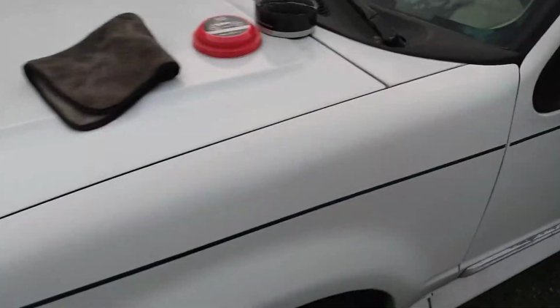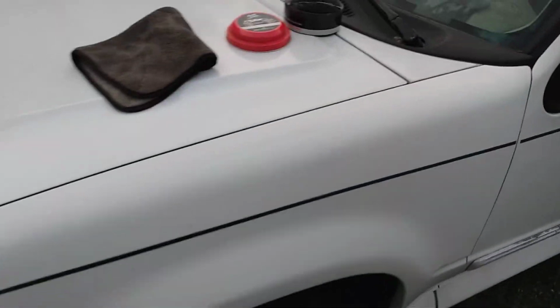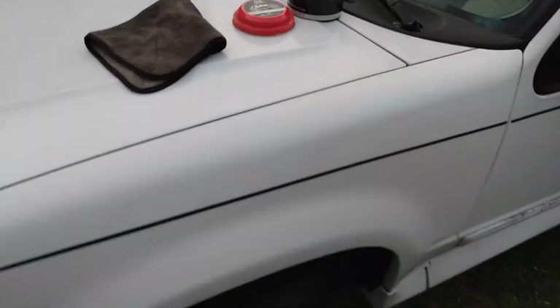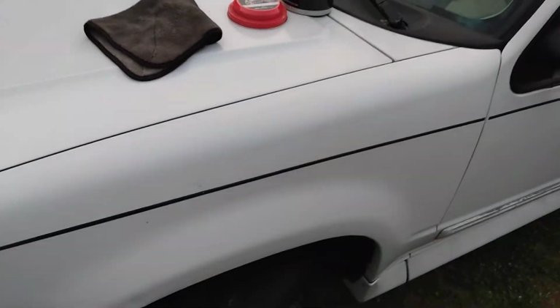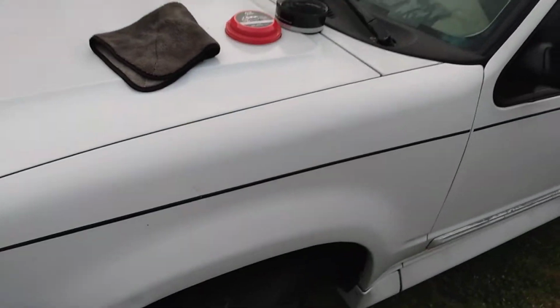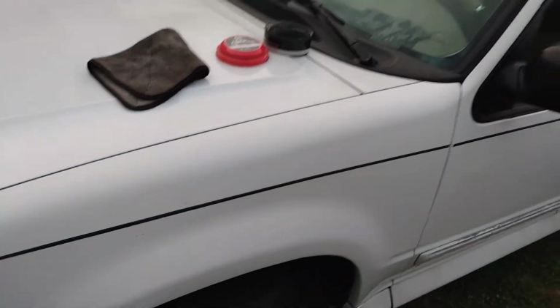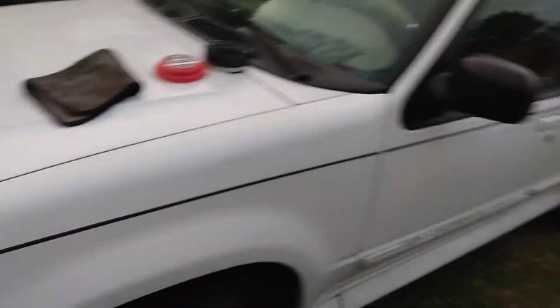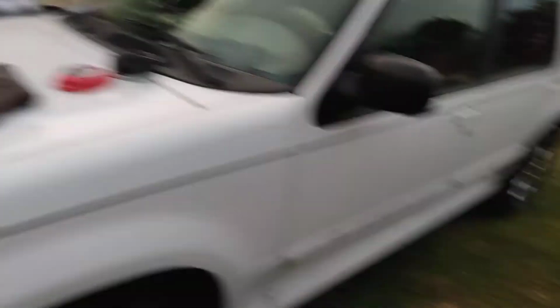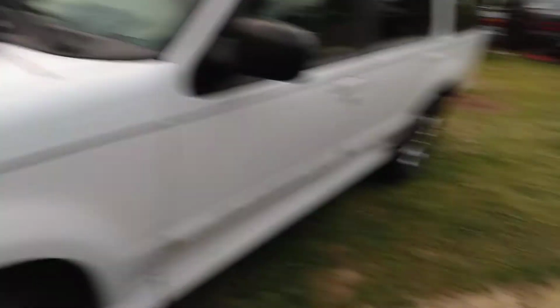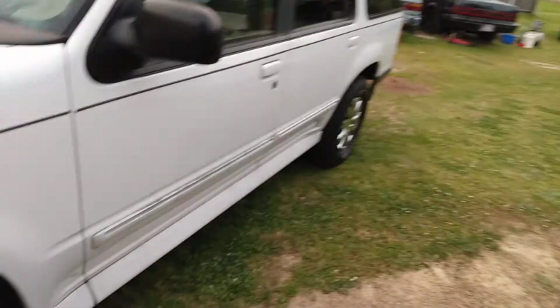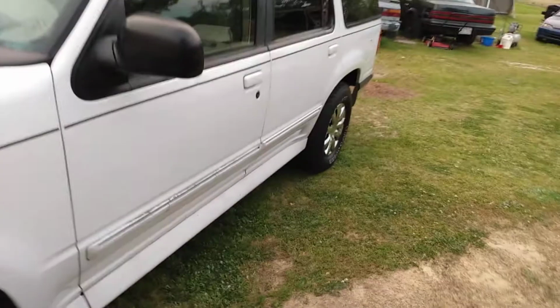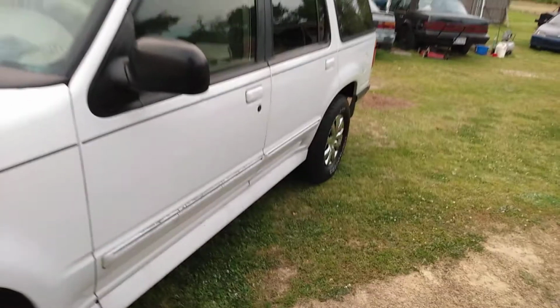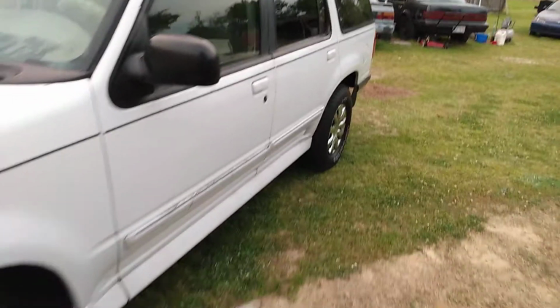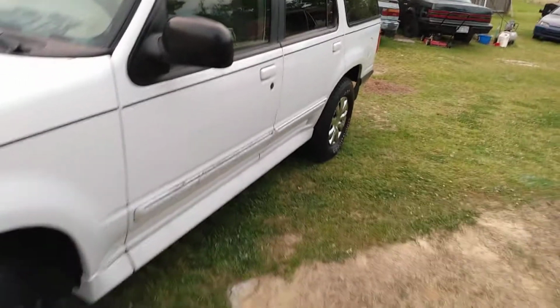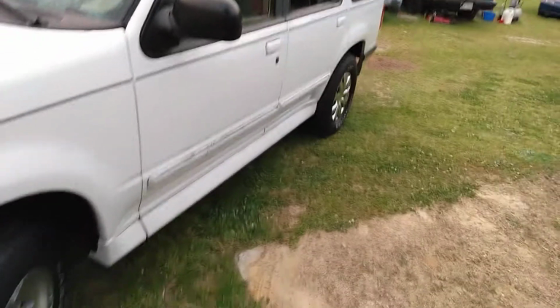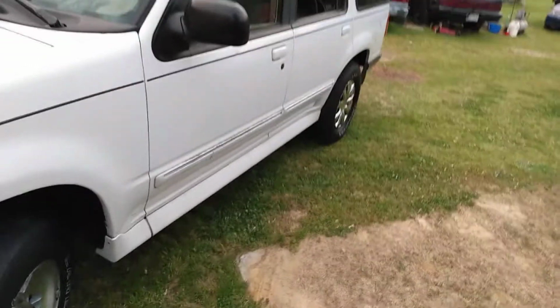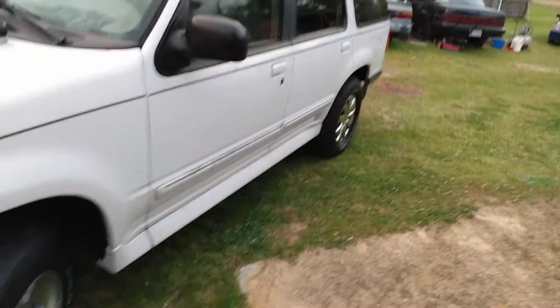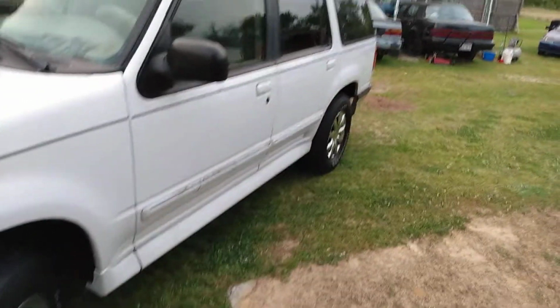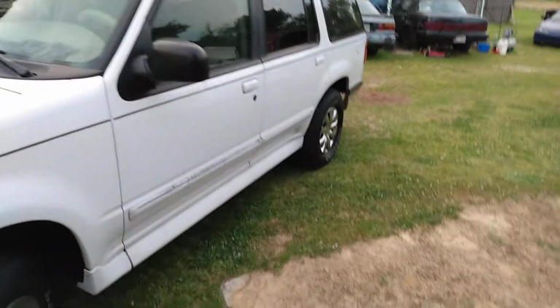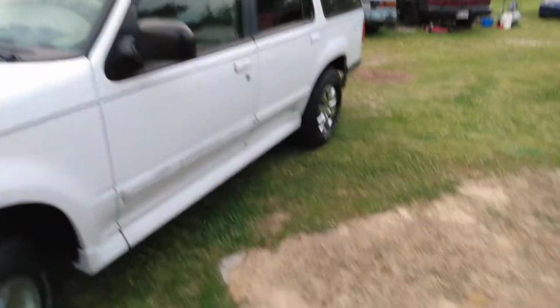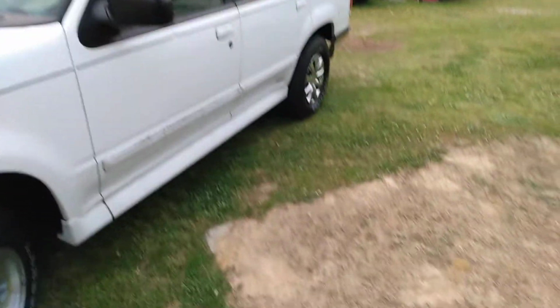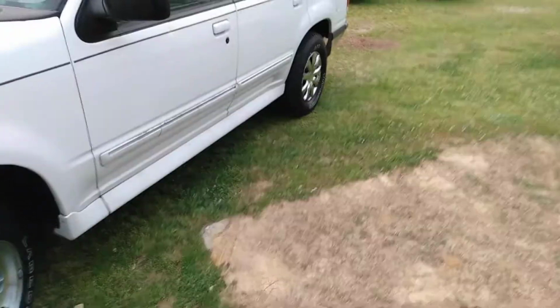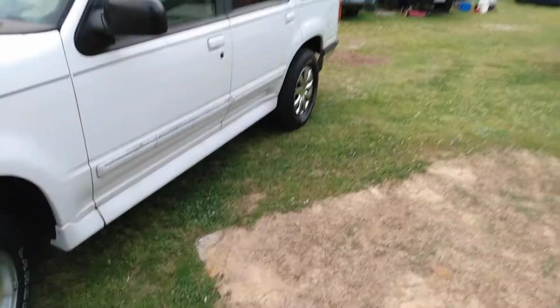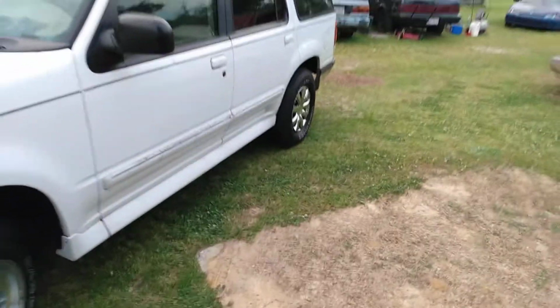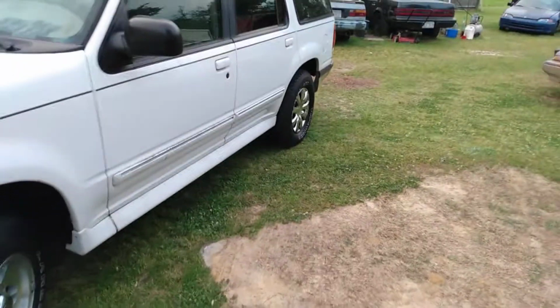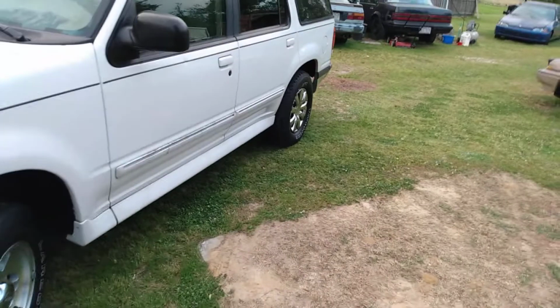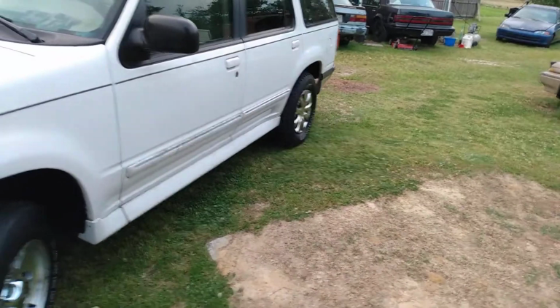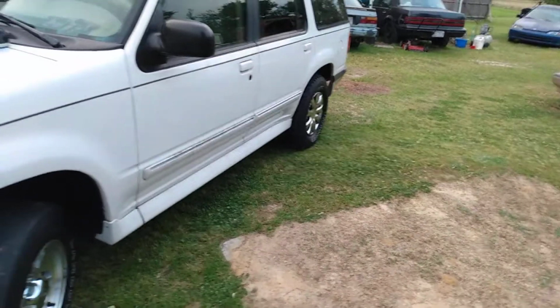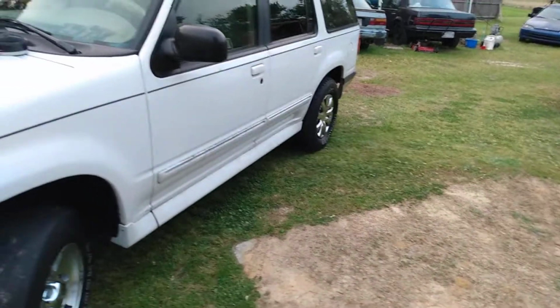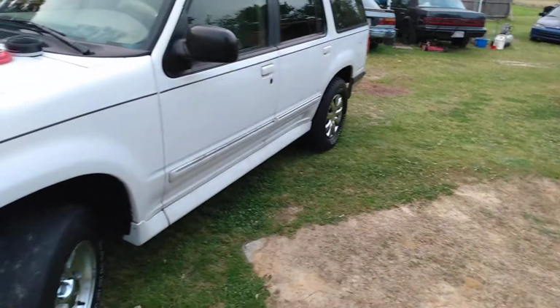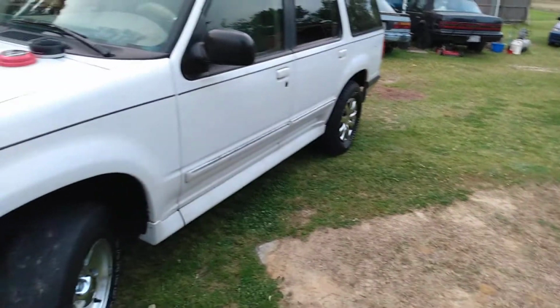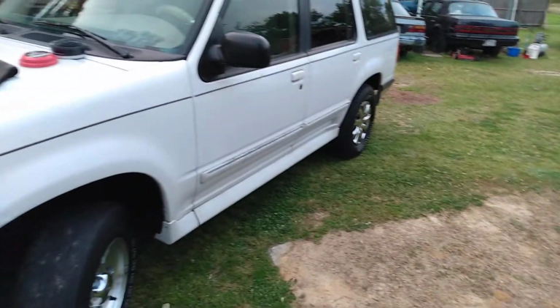For those of you that know, I did the whole side of this vehicle with it.